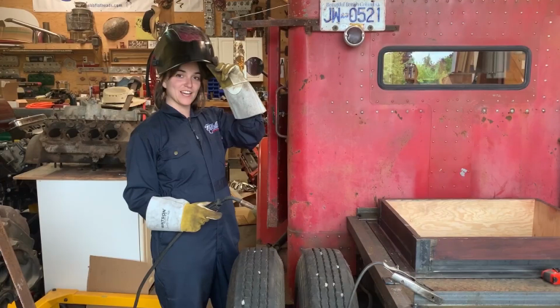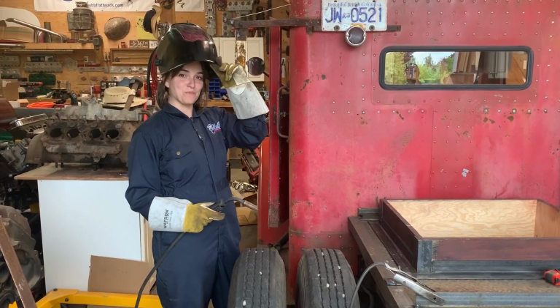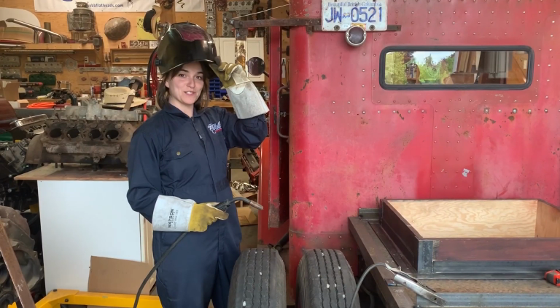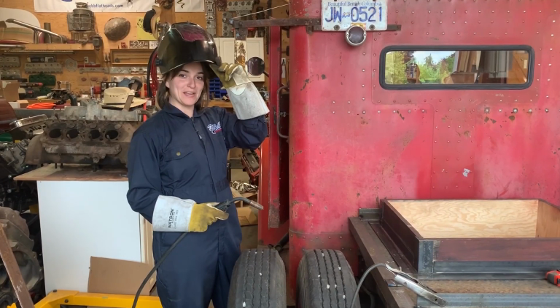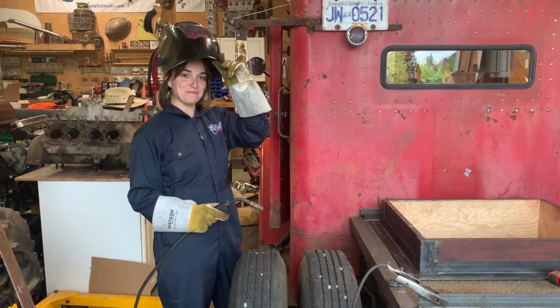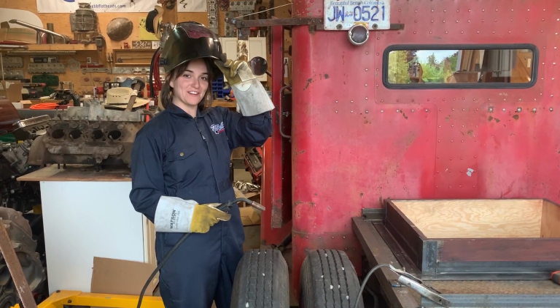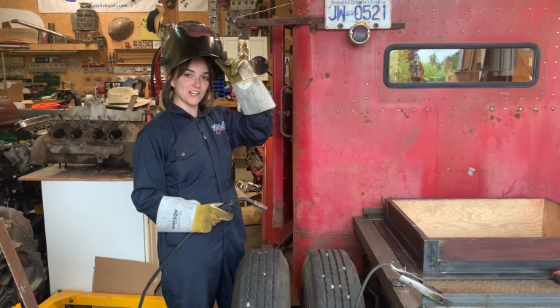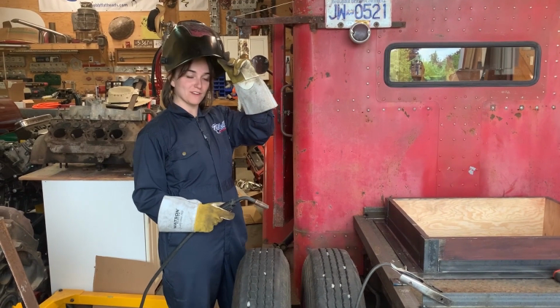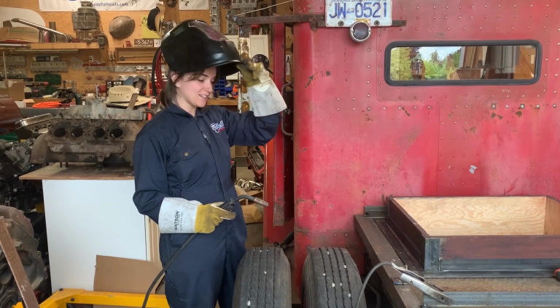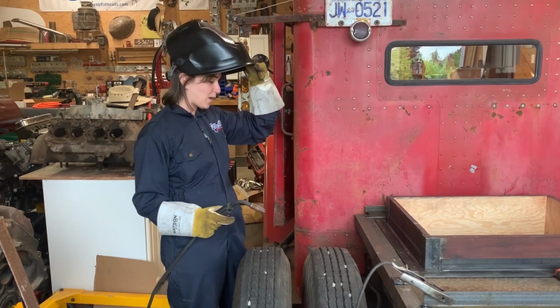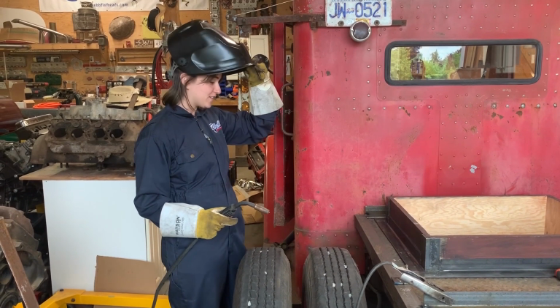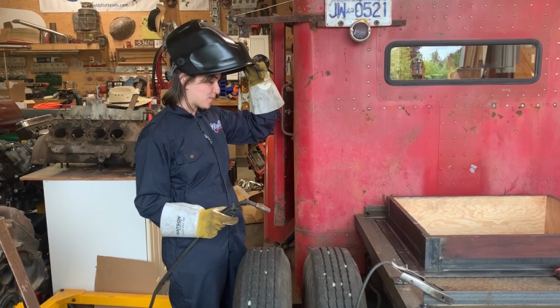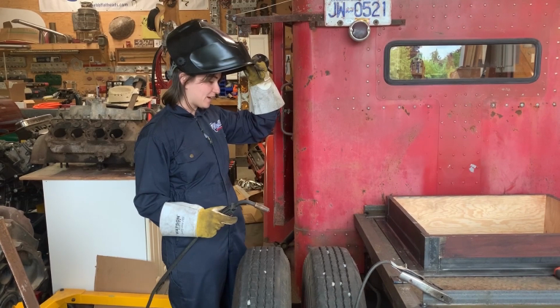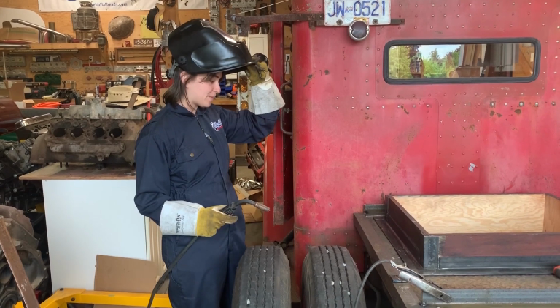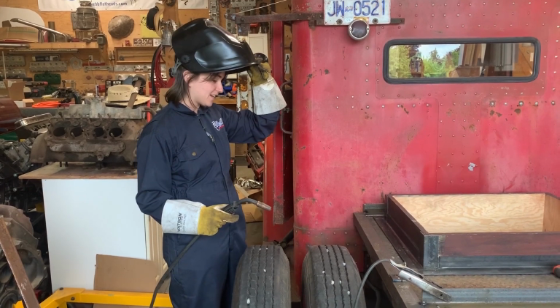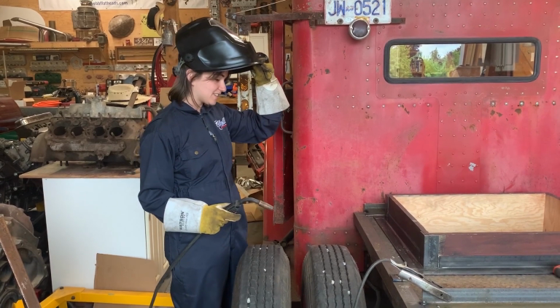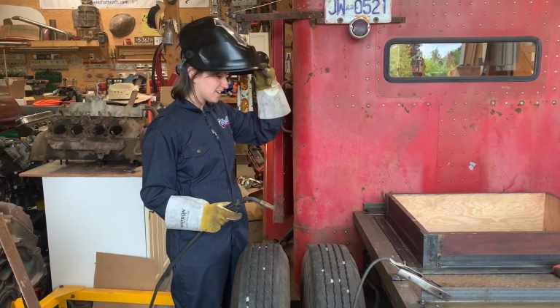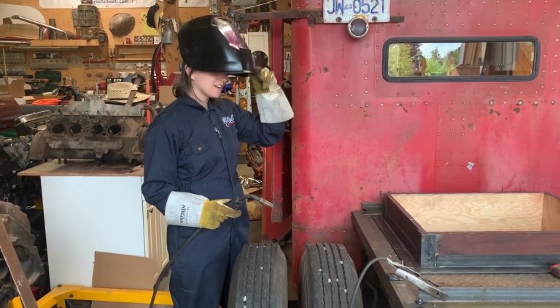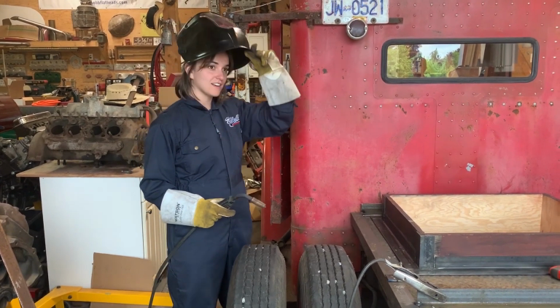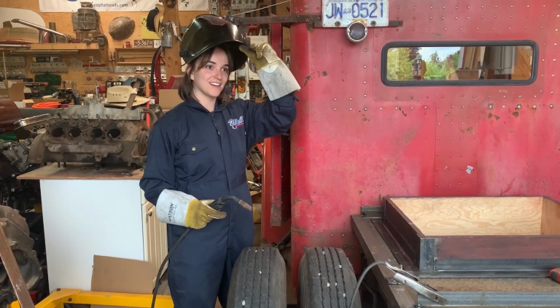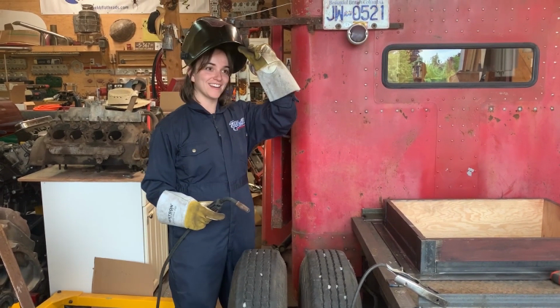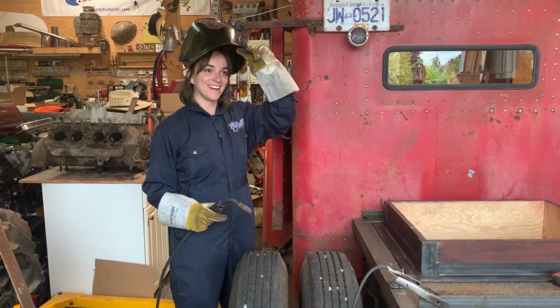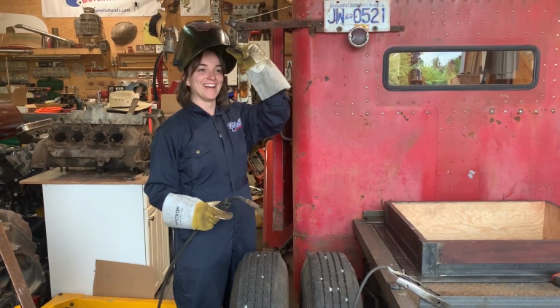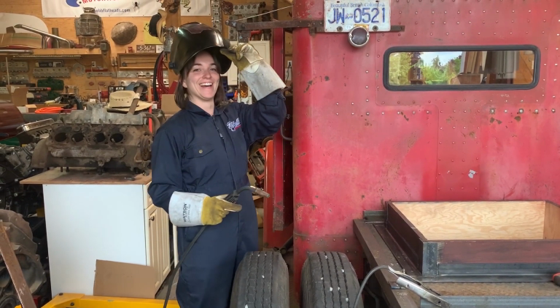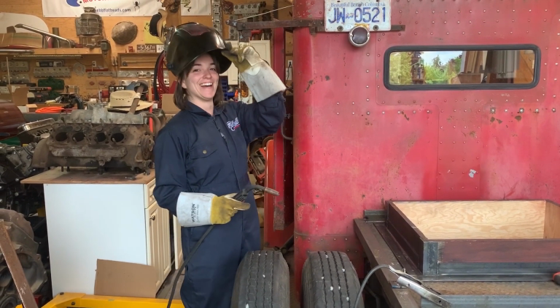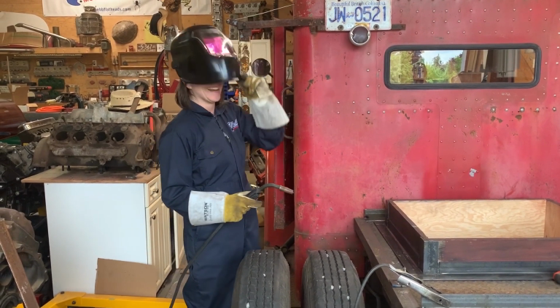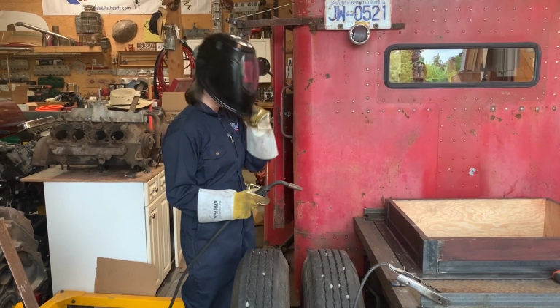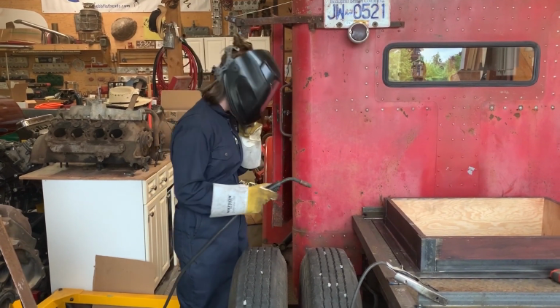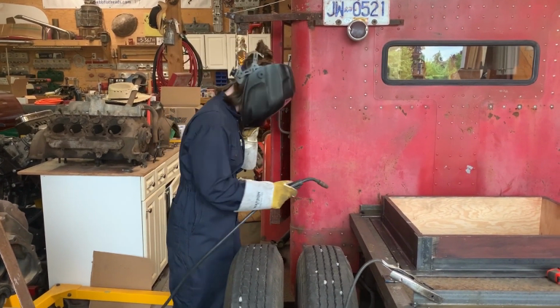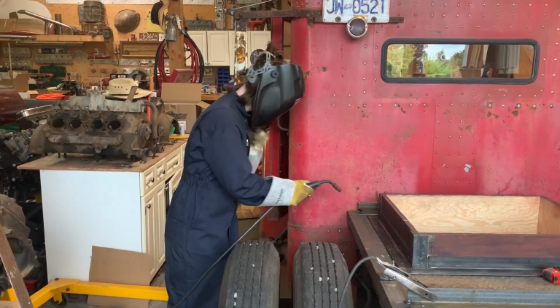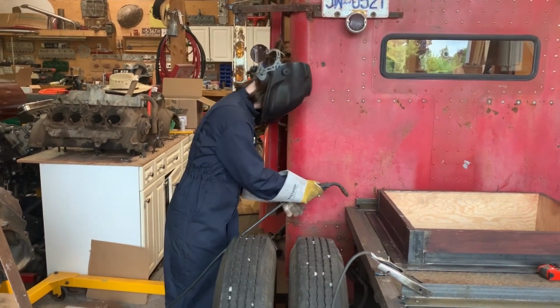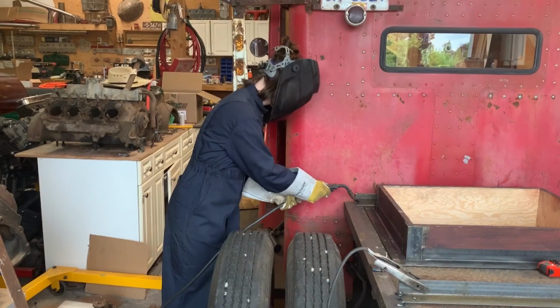The boys are making me finish up the rest of the welds on the battery box, because we're going for dinner and beer. Hurry up.